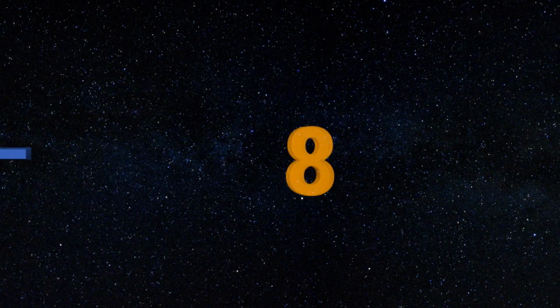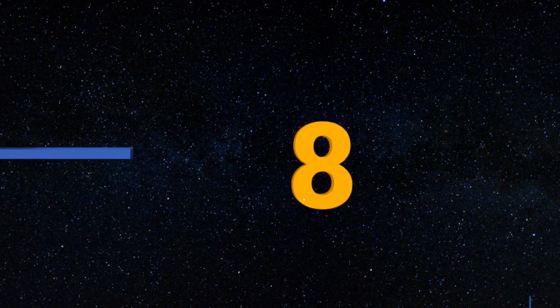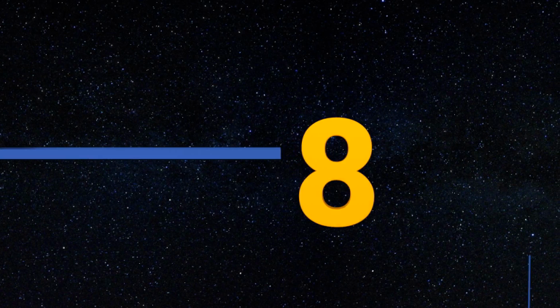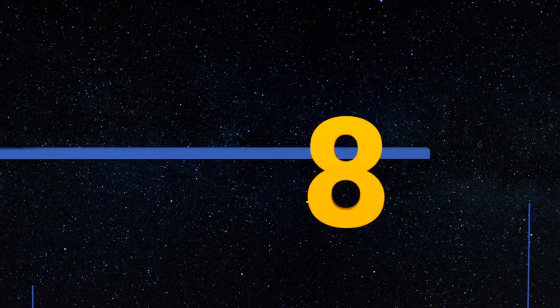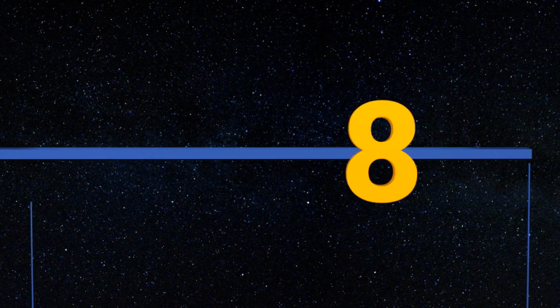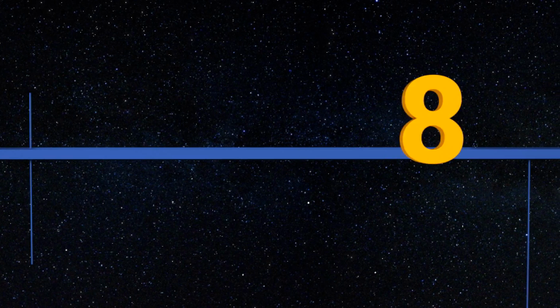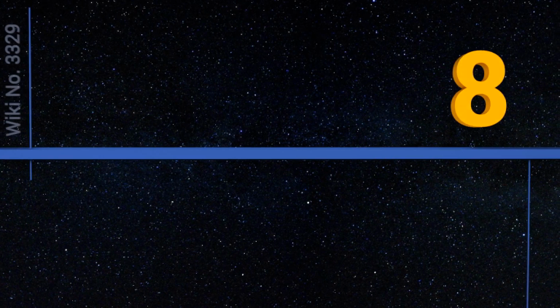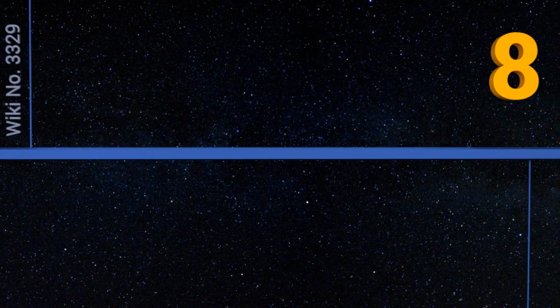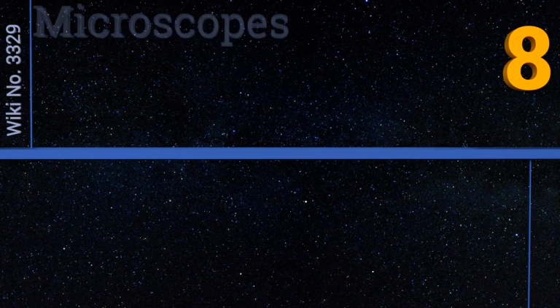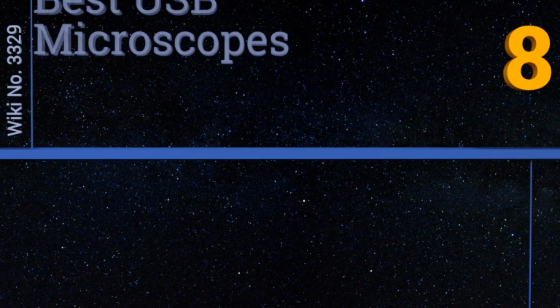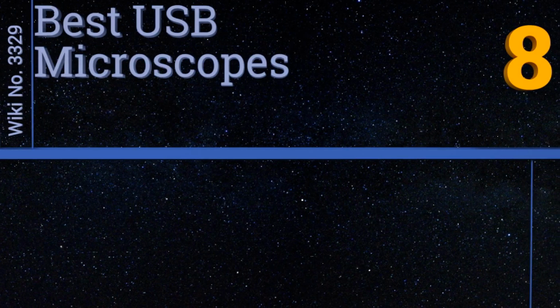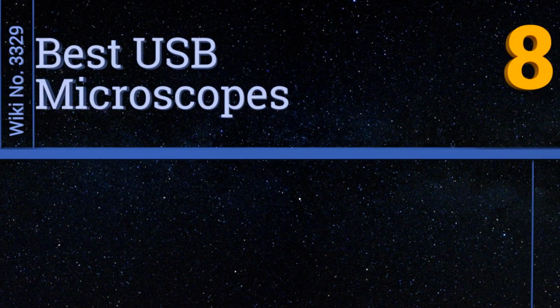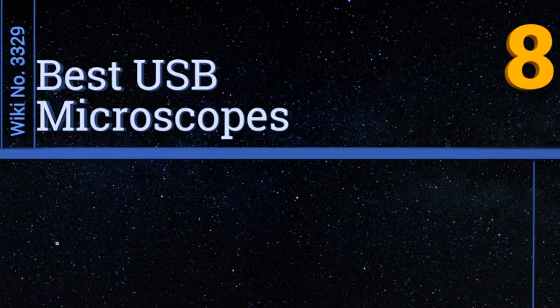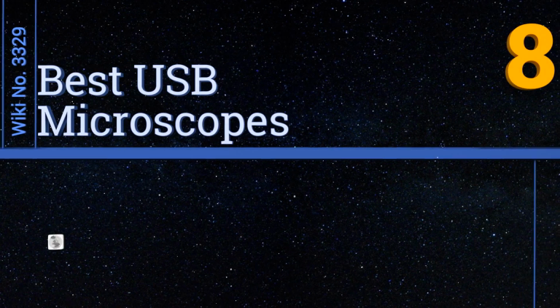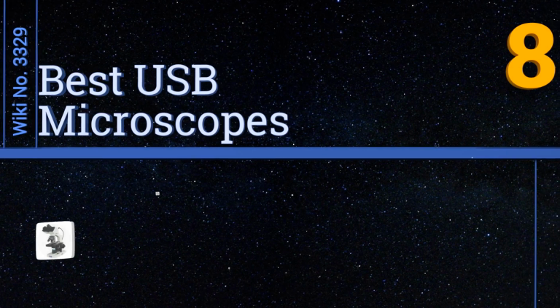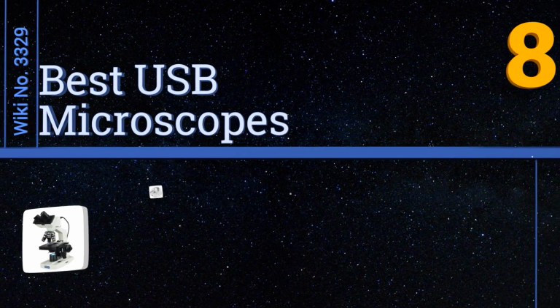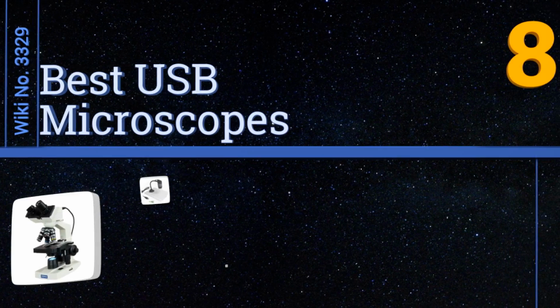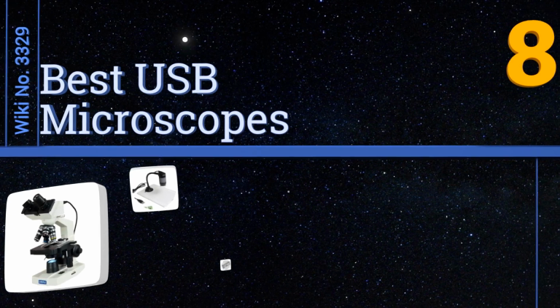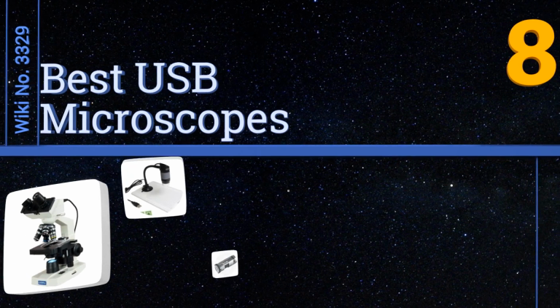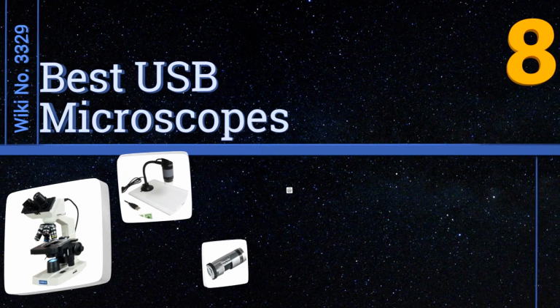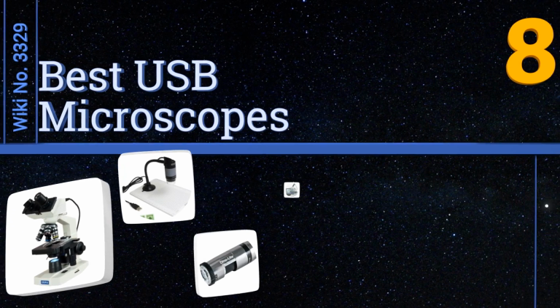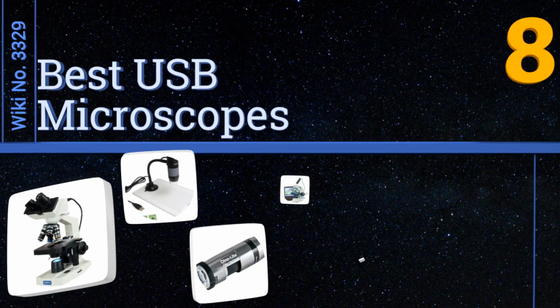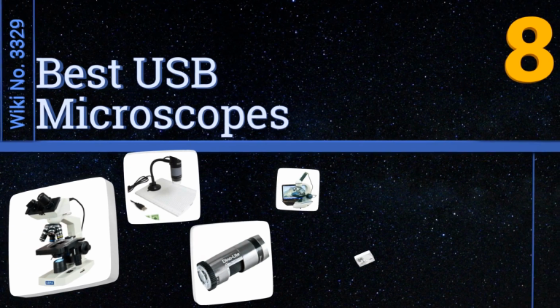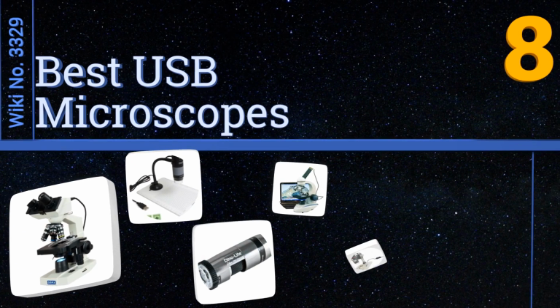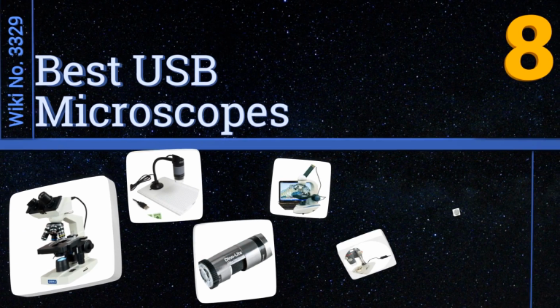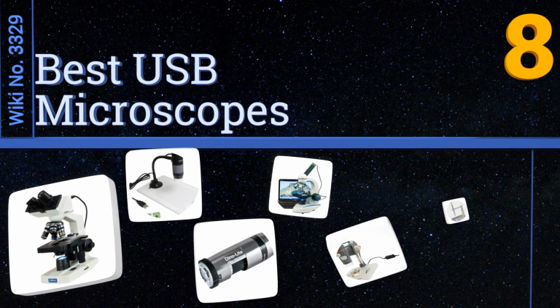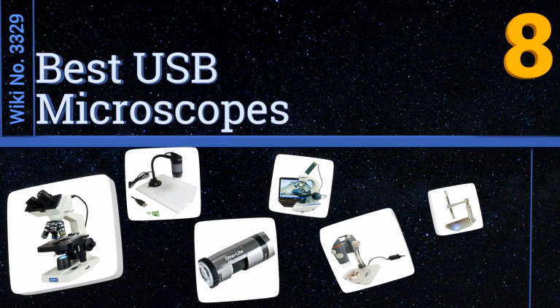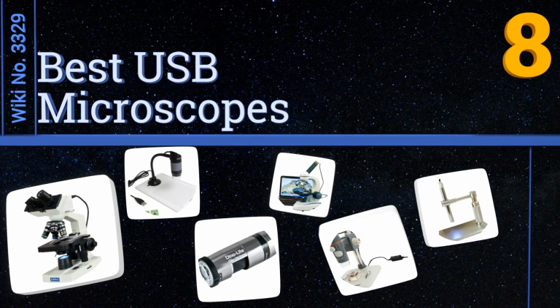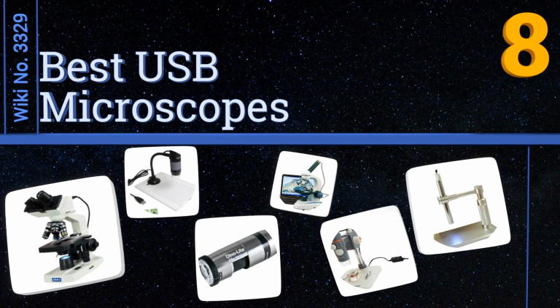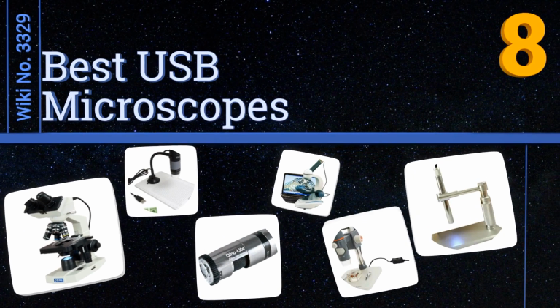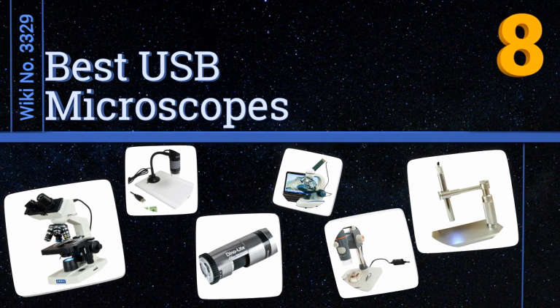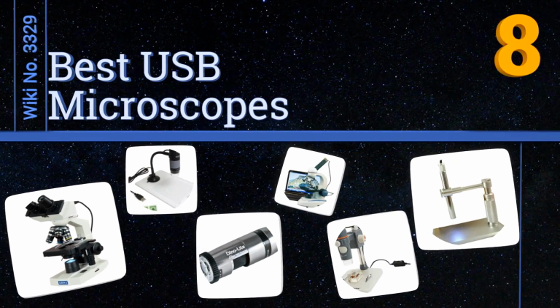EasyVid presents the eight best USB microscopes. Let's get started with the list.